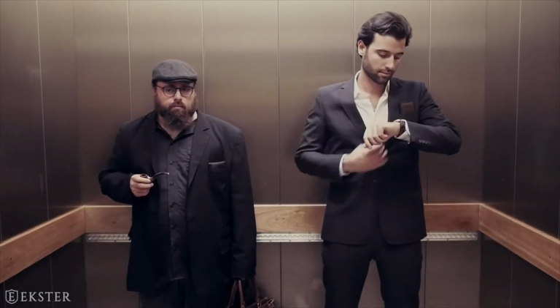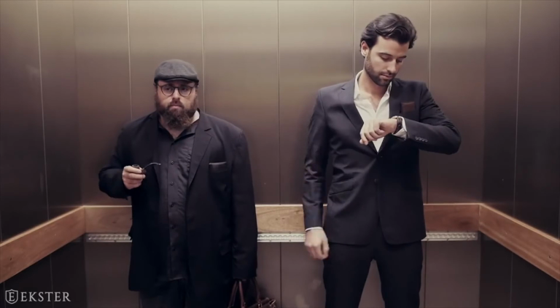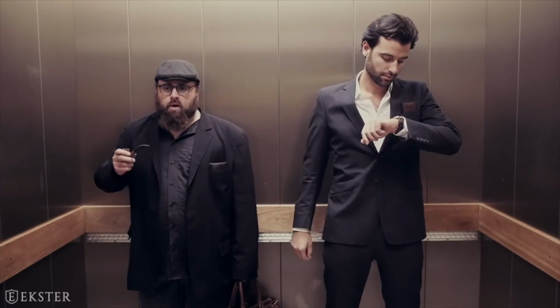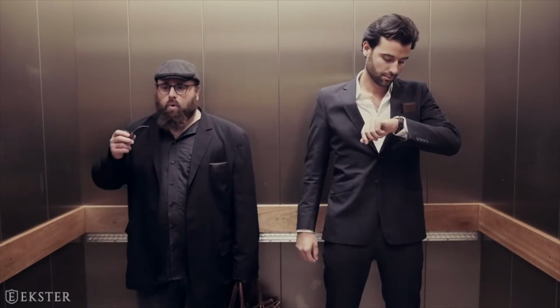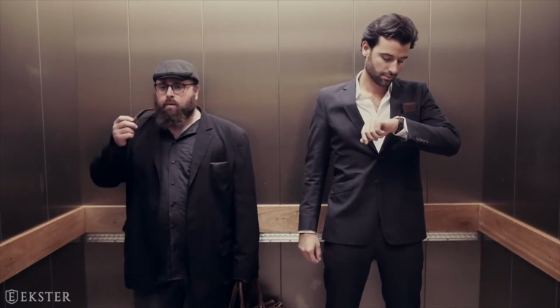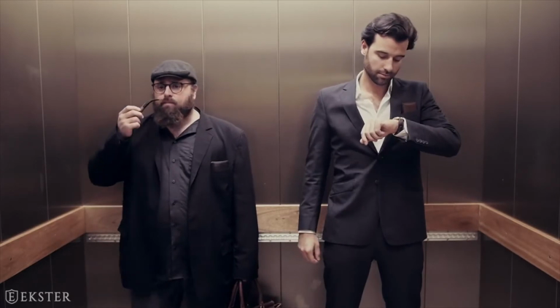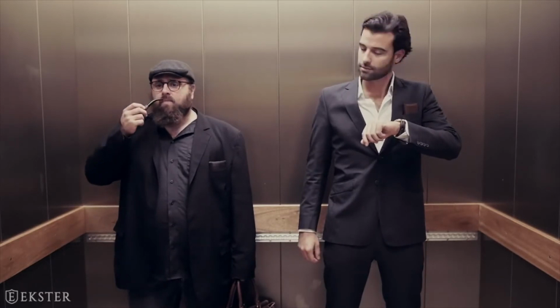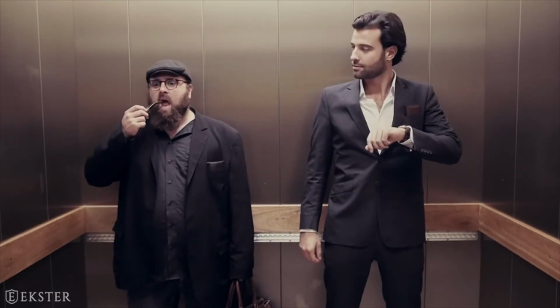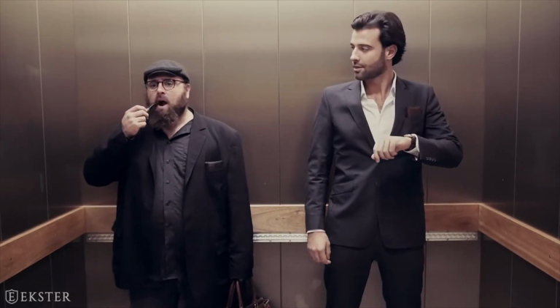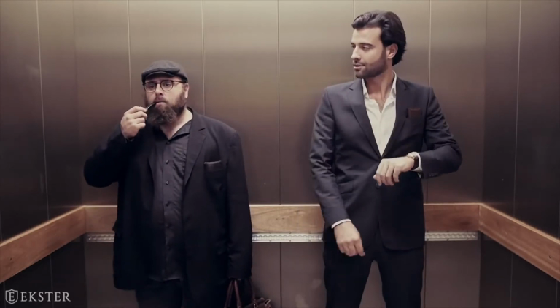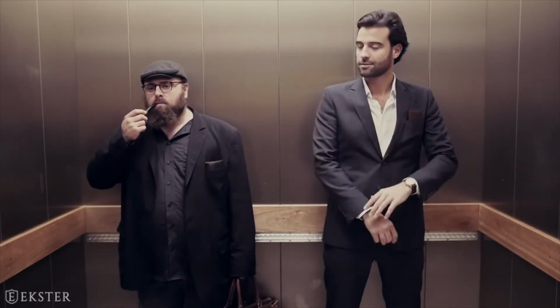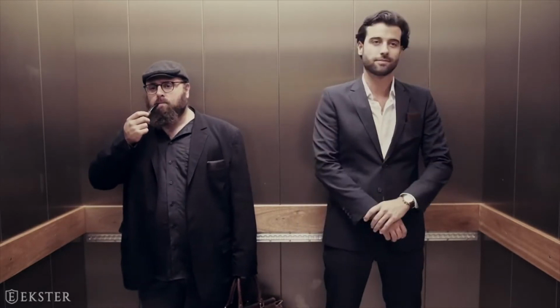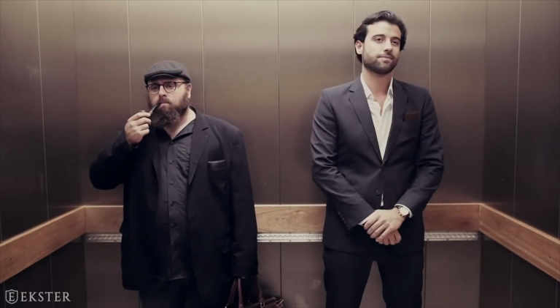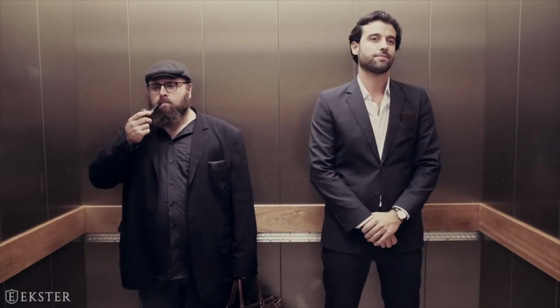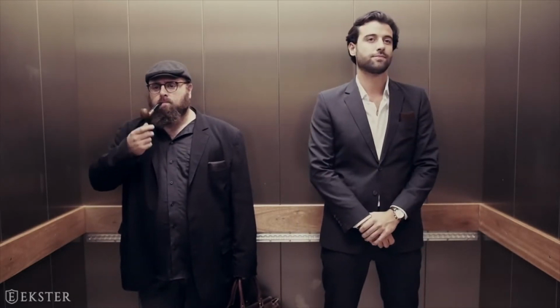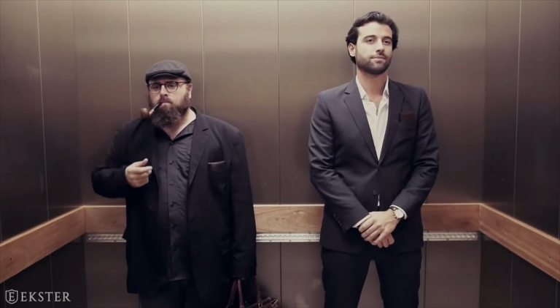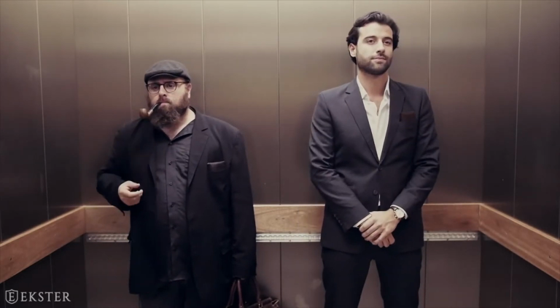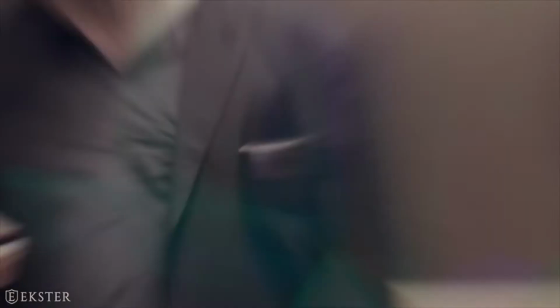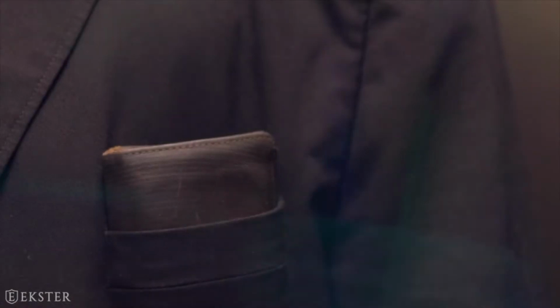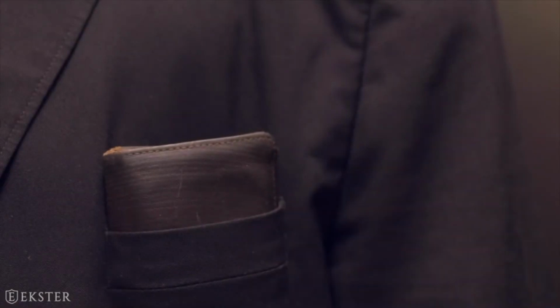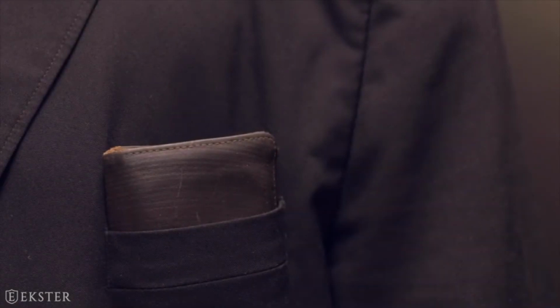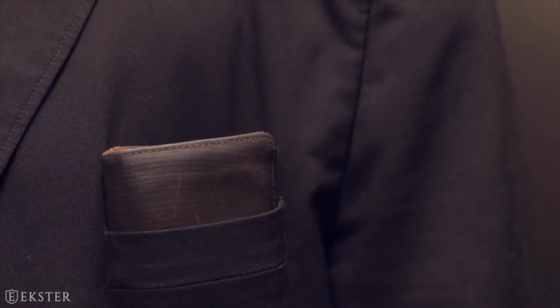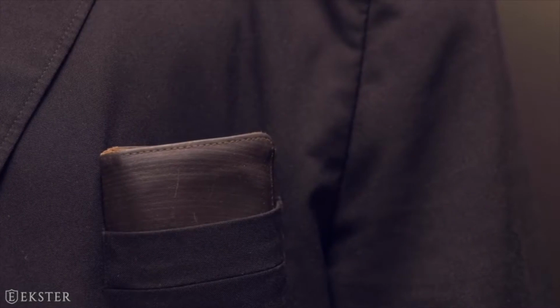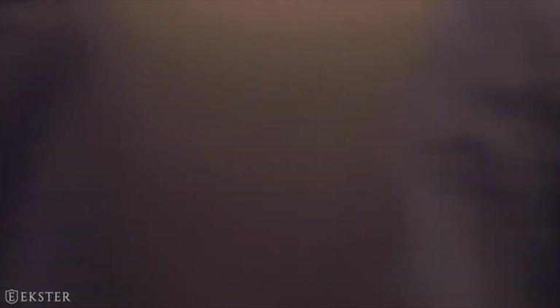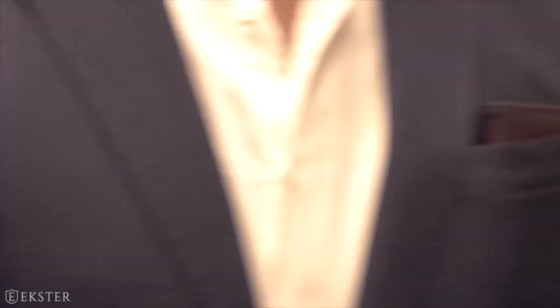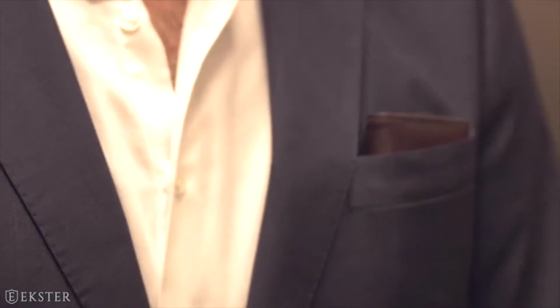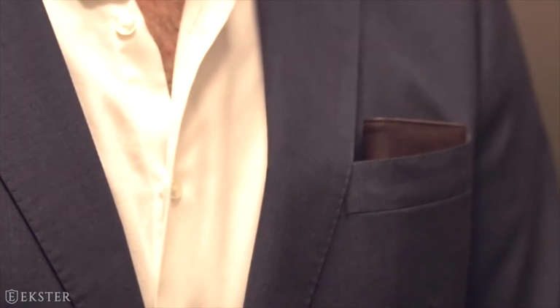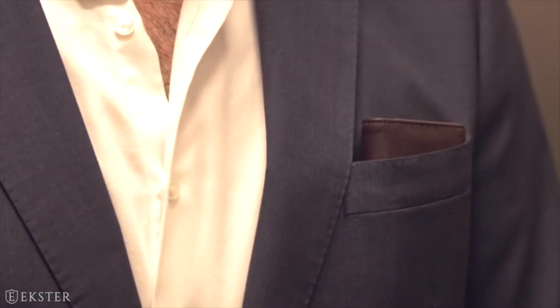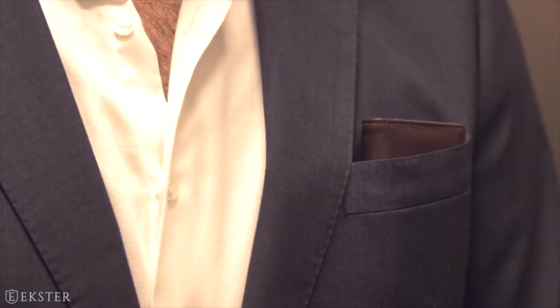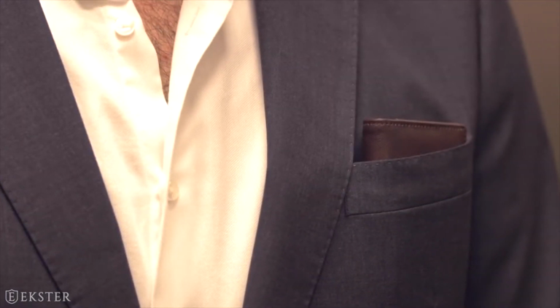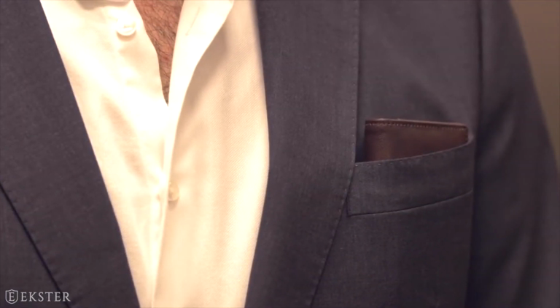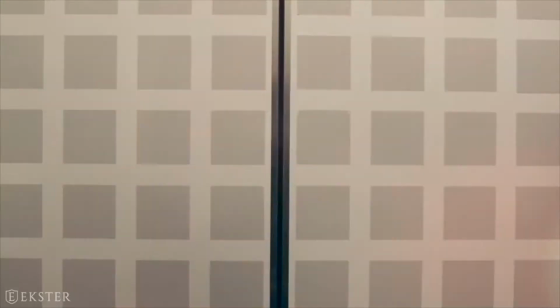Nice wallet. Thanks. And all of this is packed into an ultra slim and compact design.